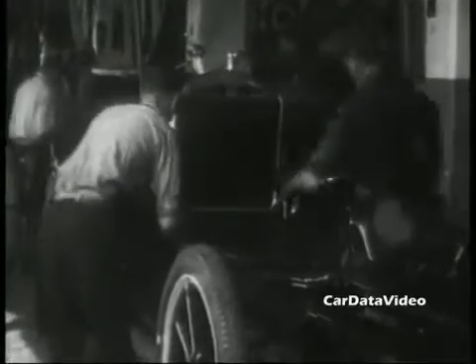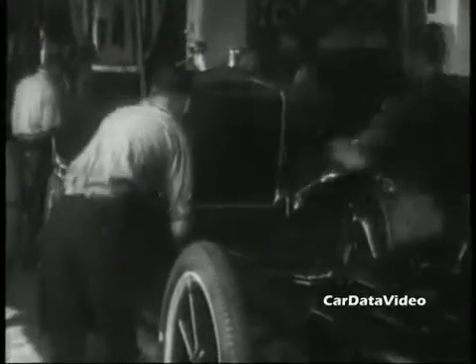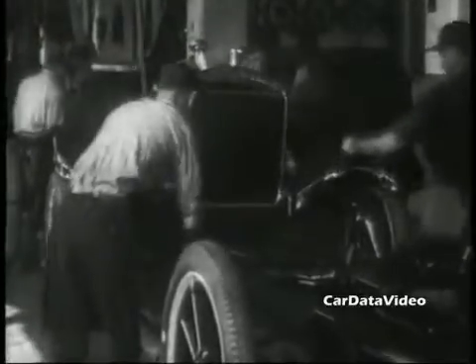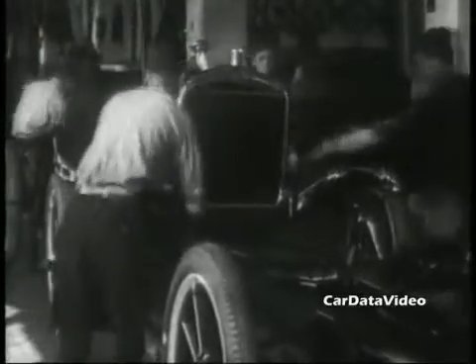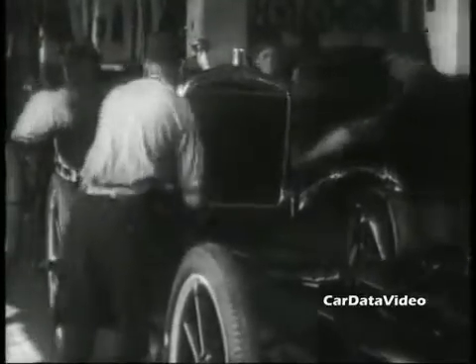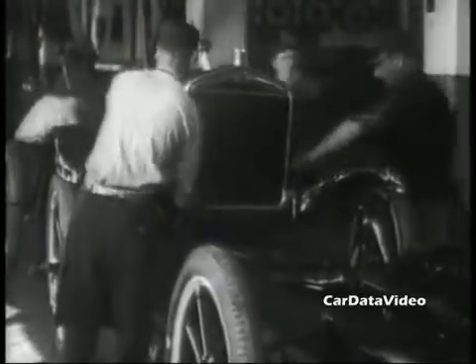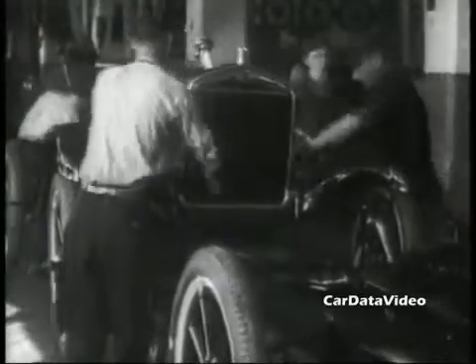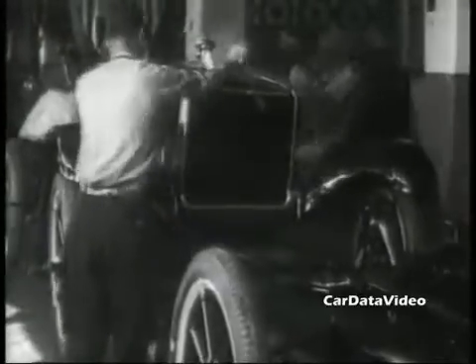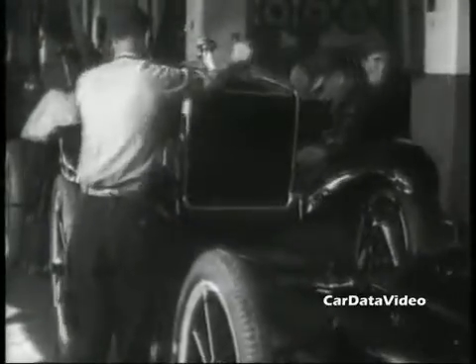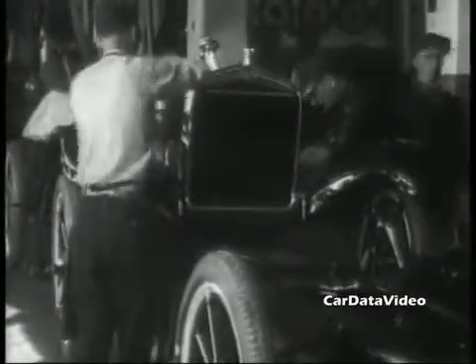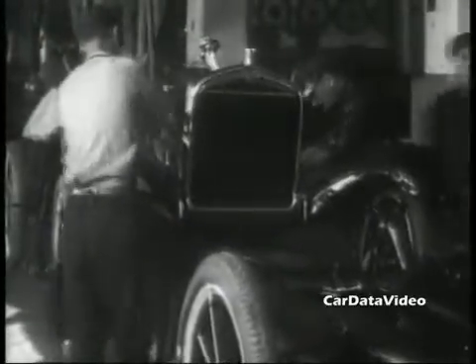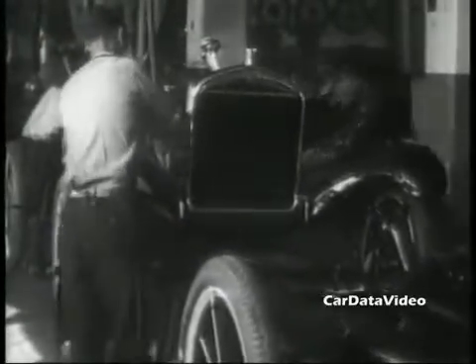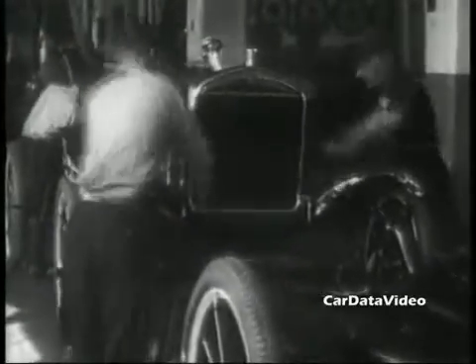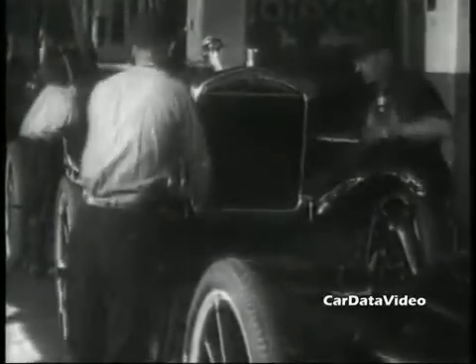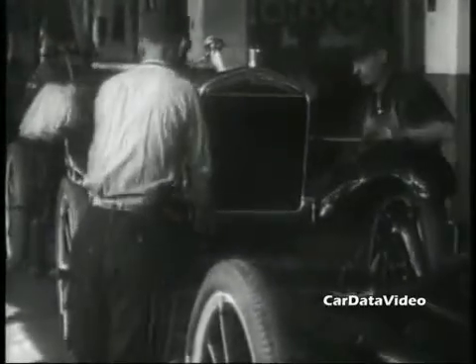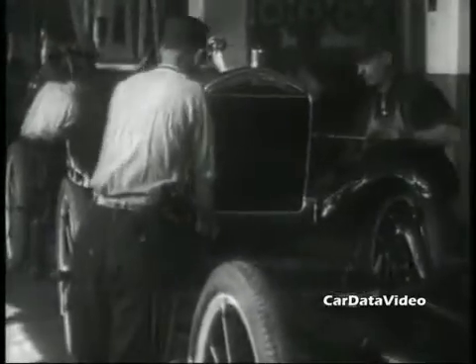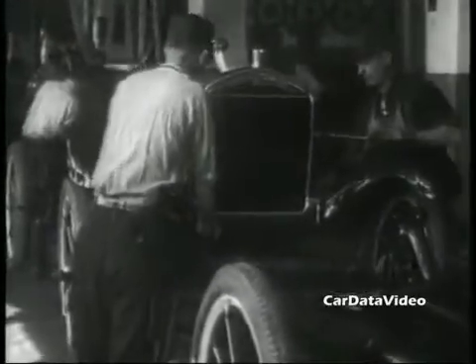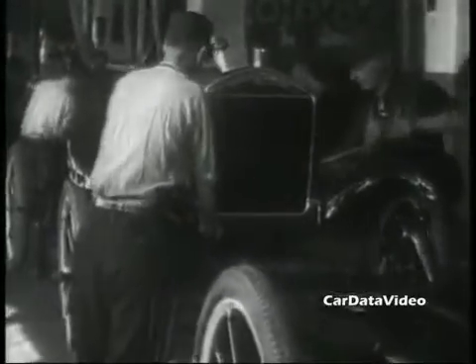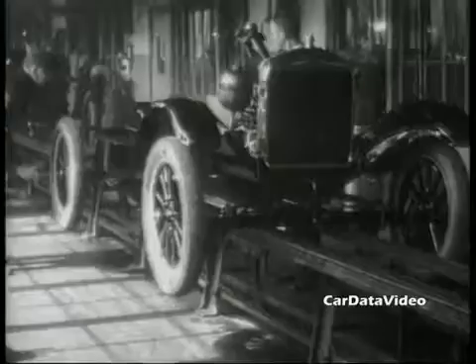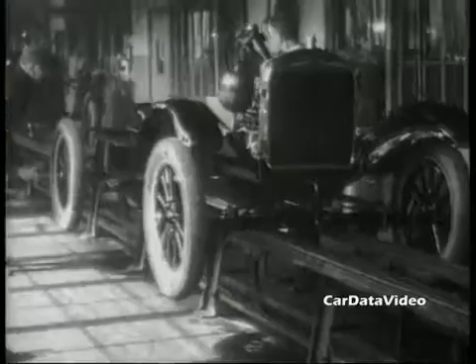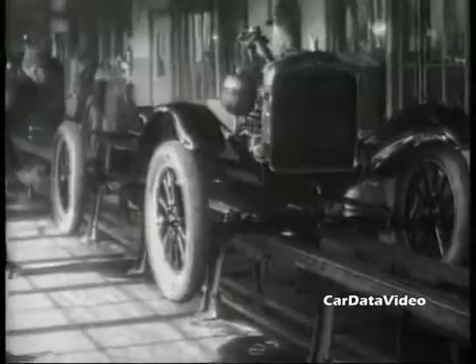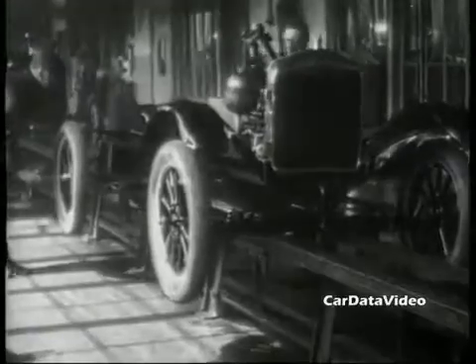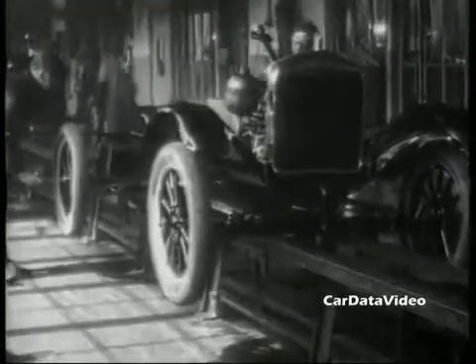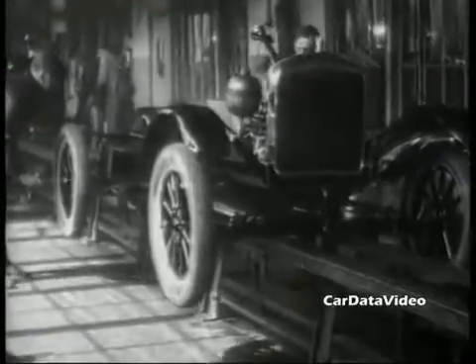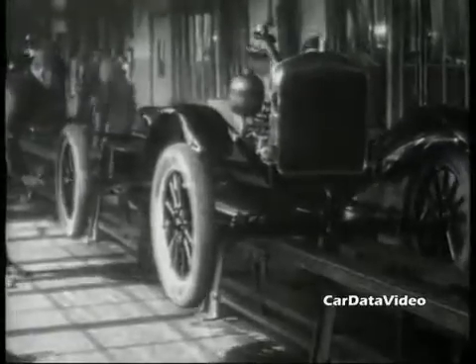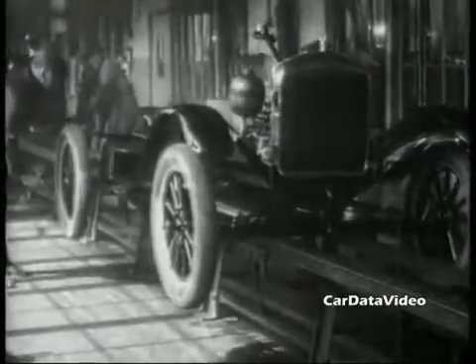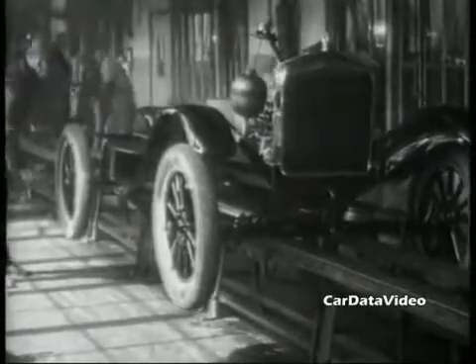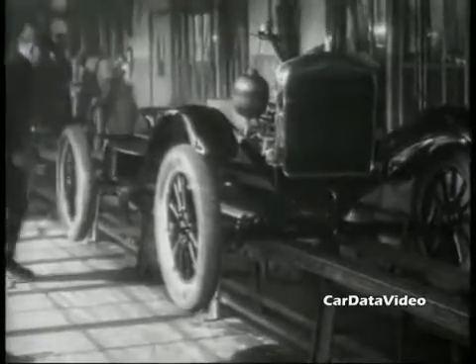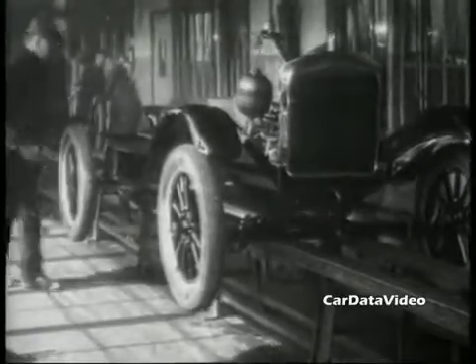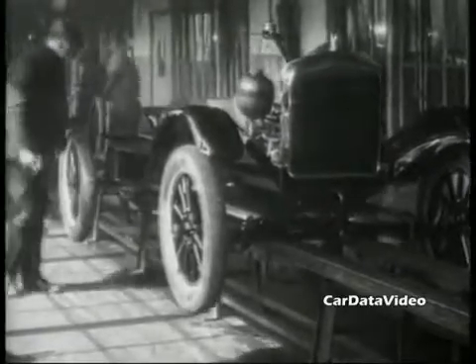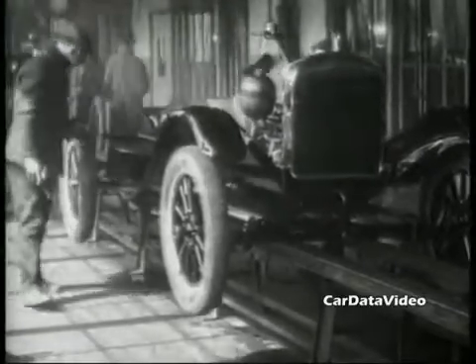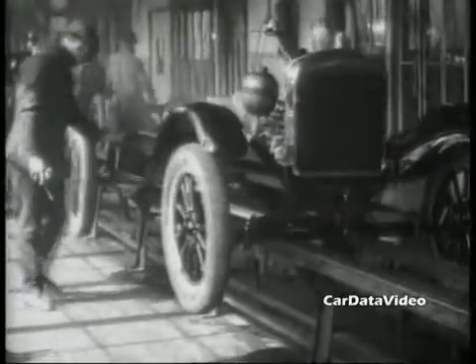The Model T's were simple, they were rugged, they were cheap, and as Henry Ford used to say, you can have any color you want as long as it's black.